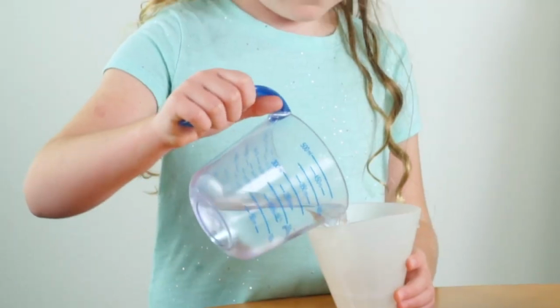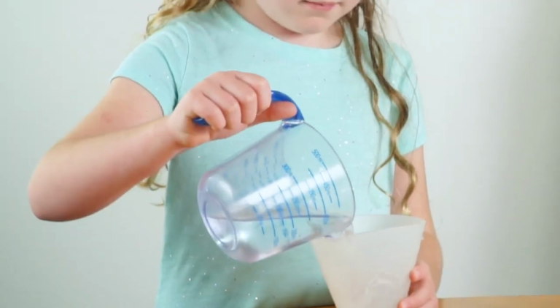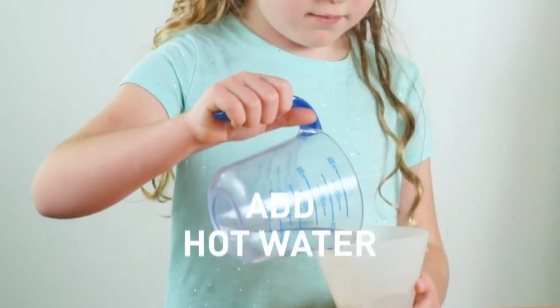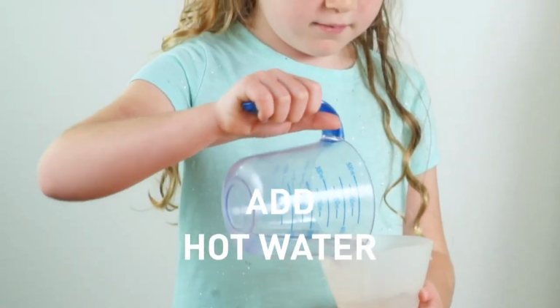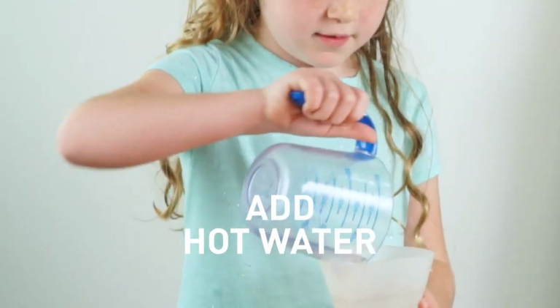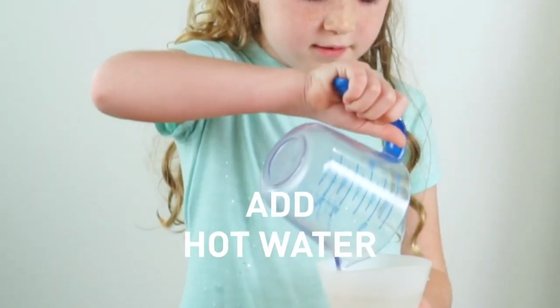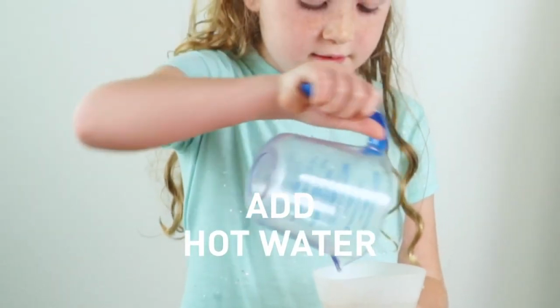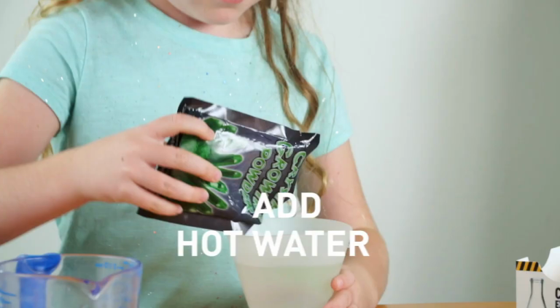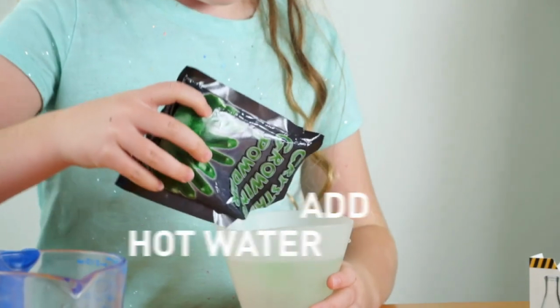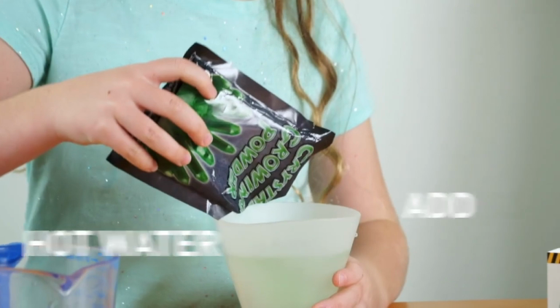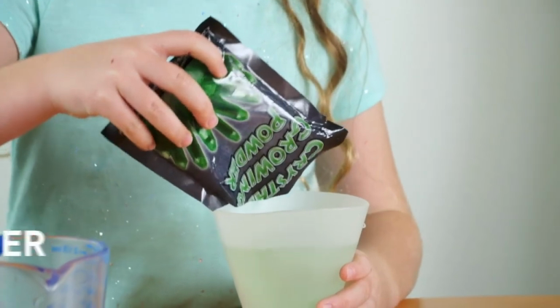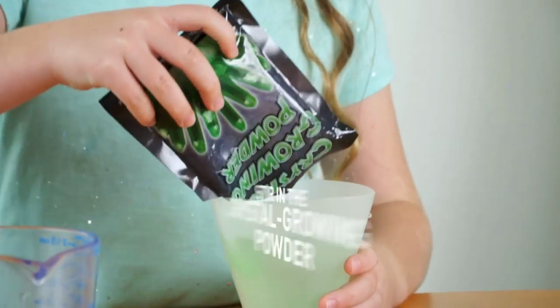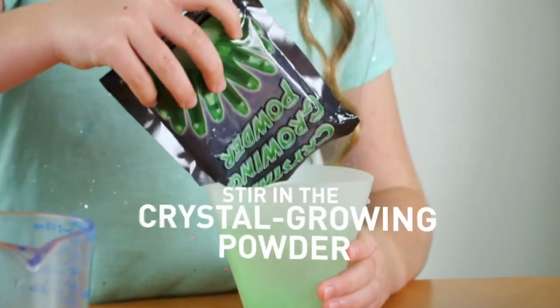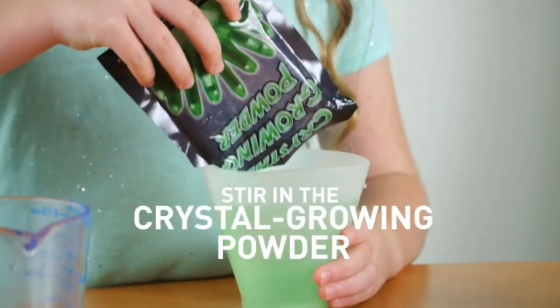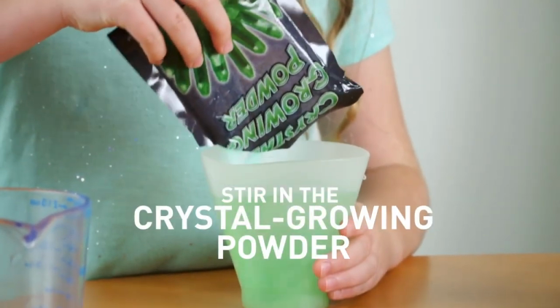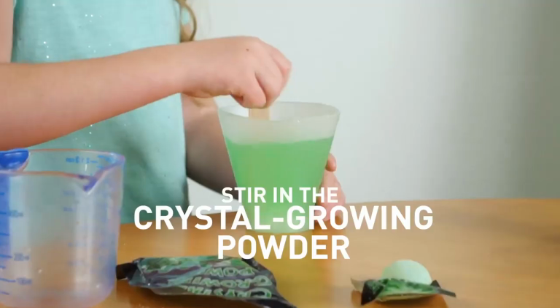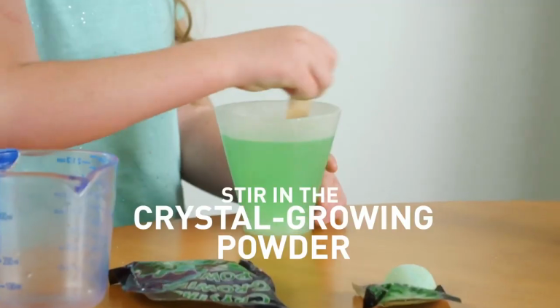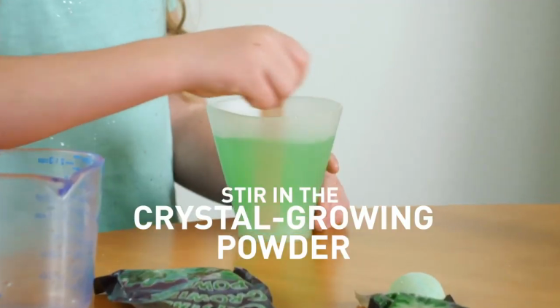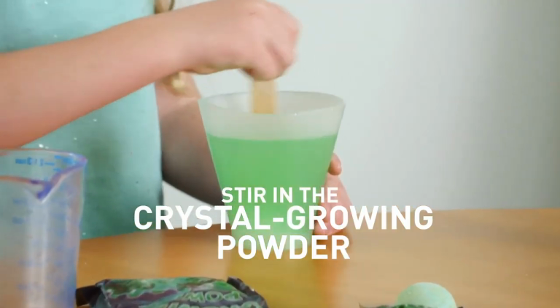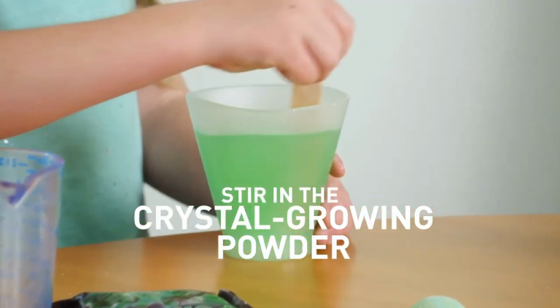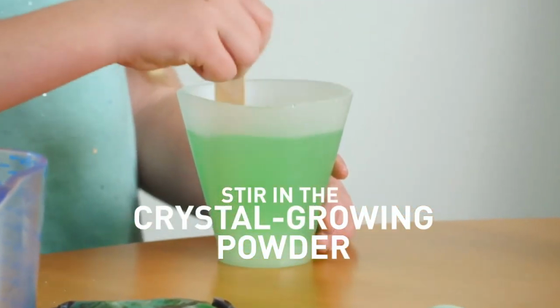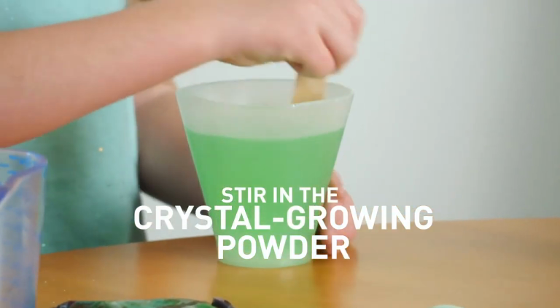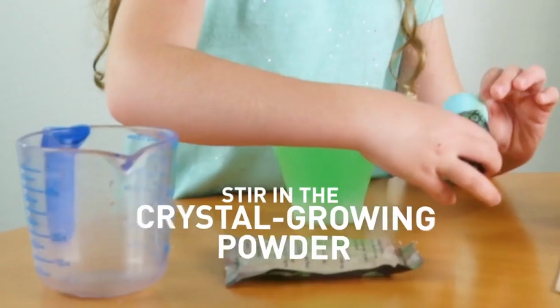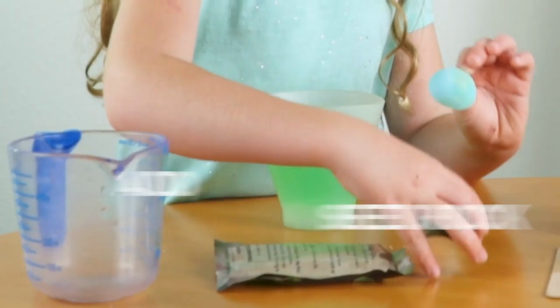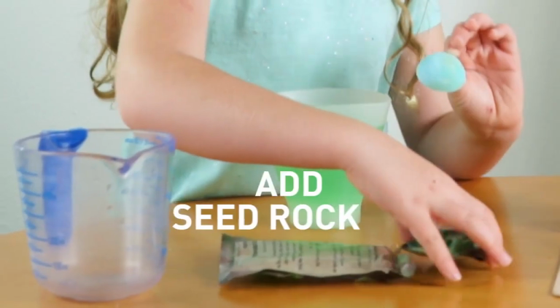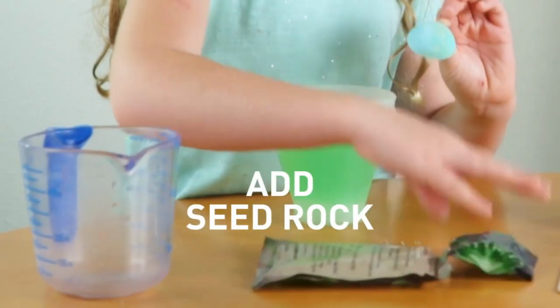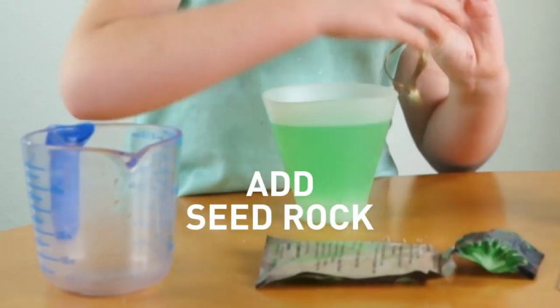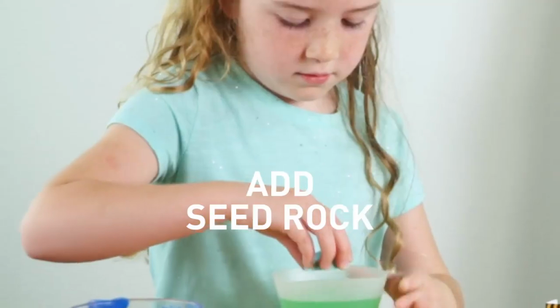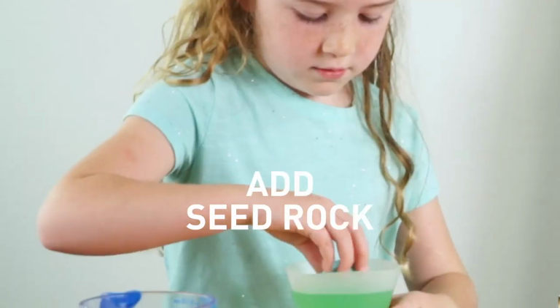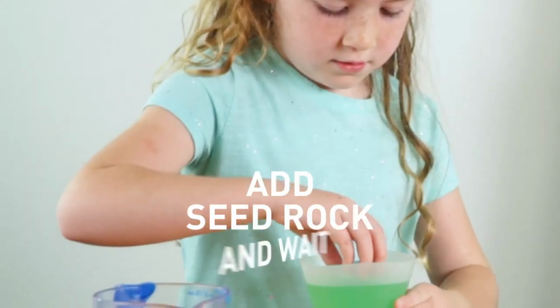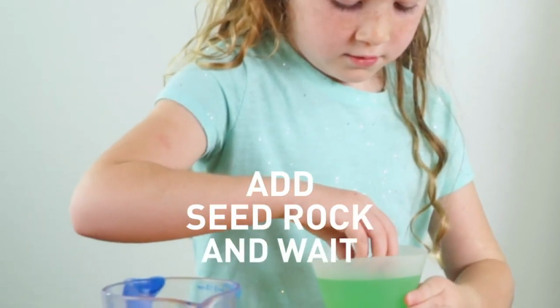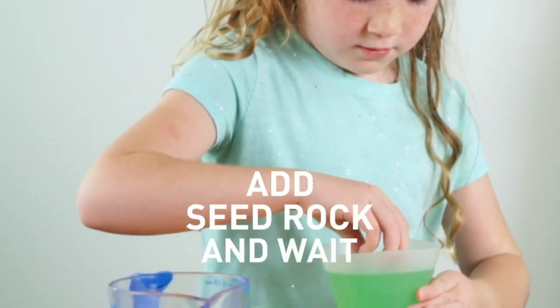Just add hot water to the growing chamber. Stir in the crystal growing powder. Add the seed rock and wait.